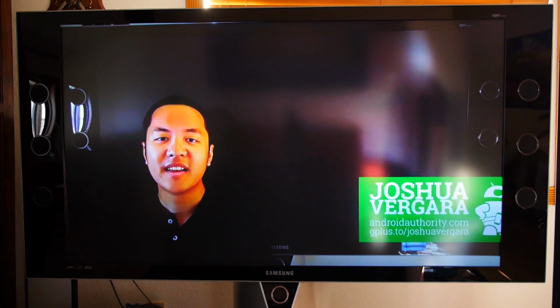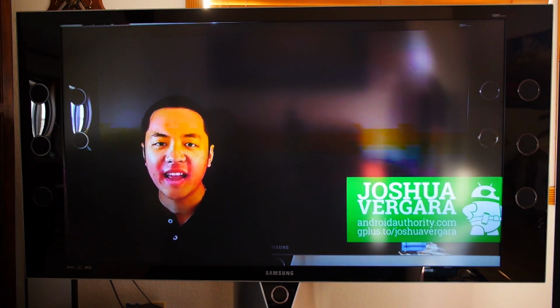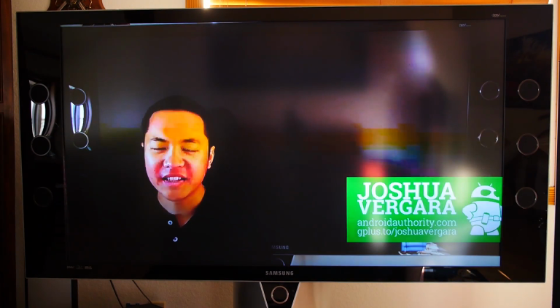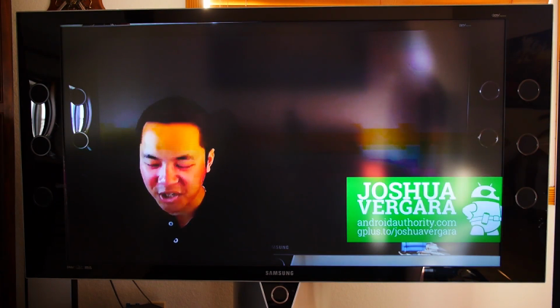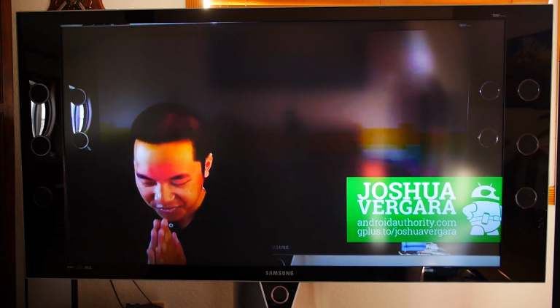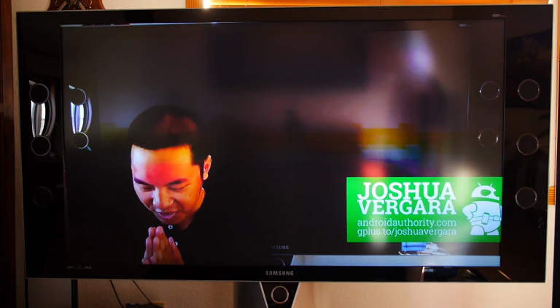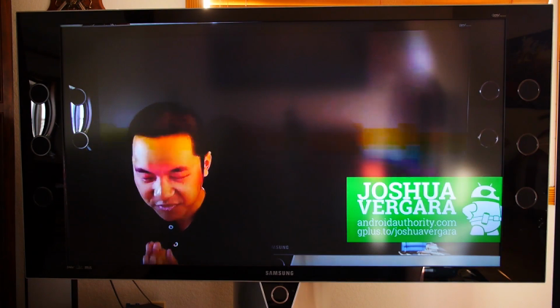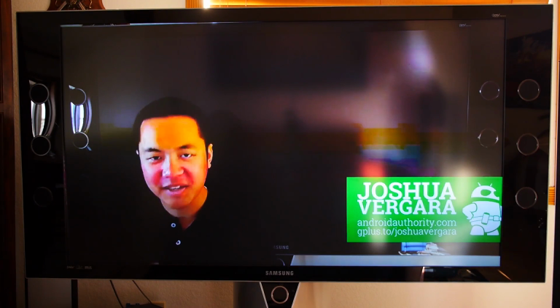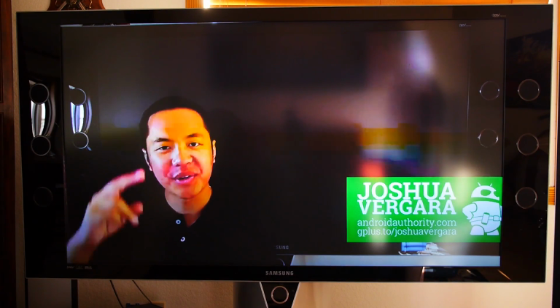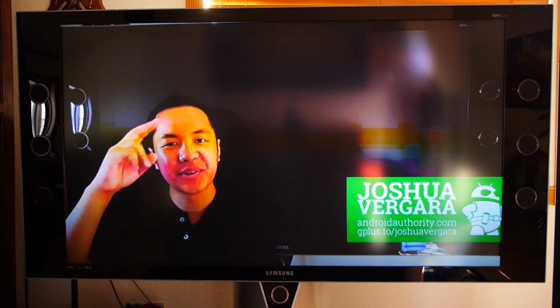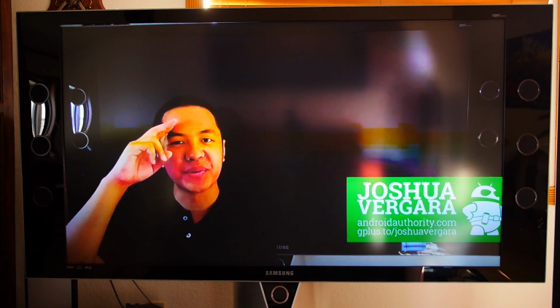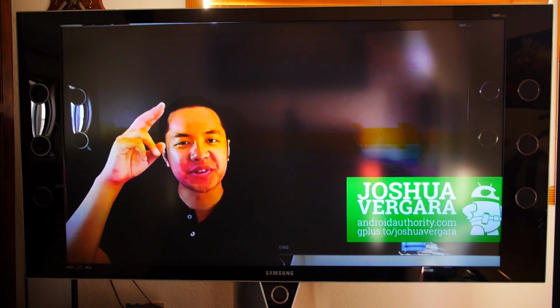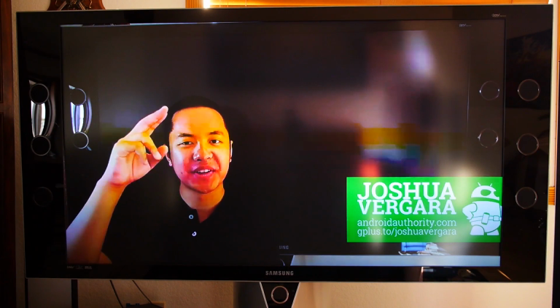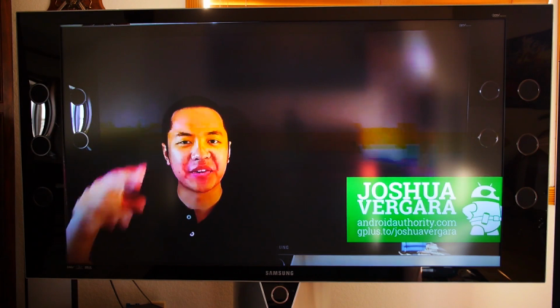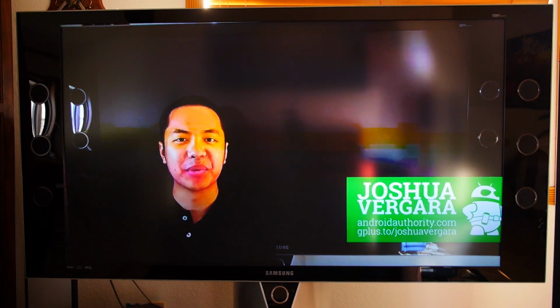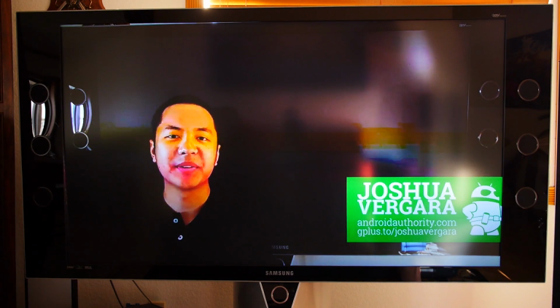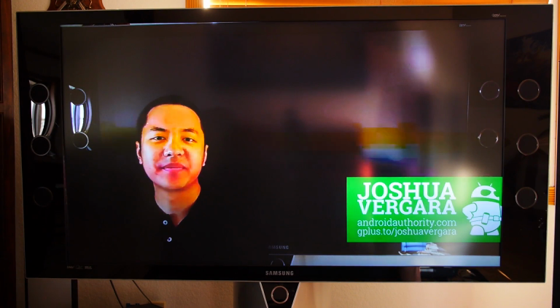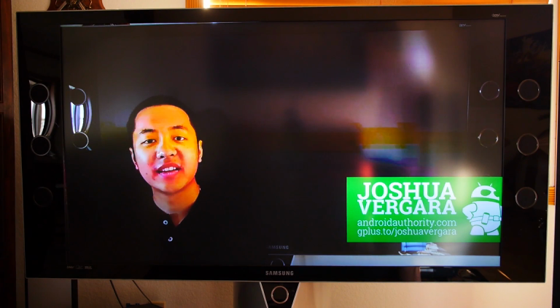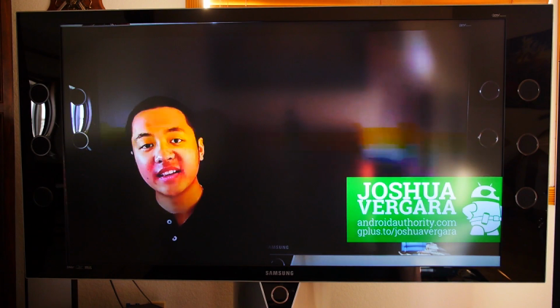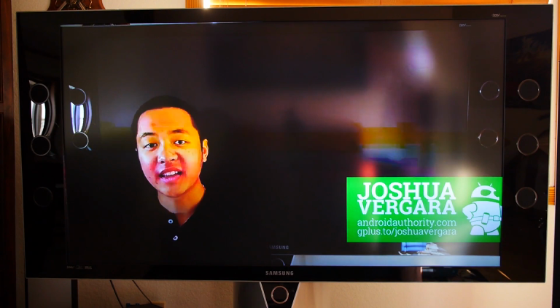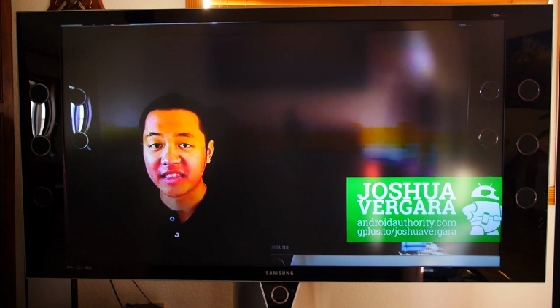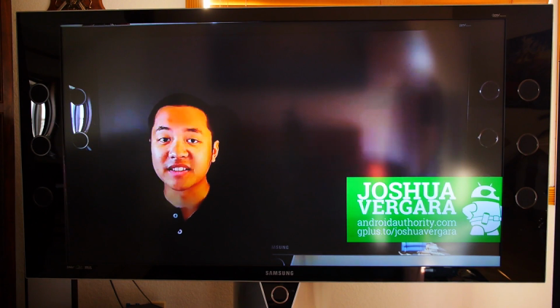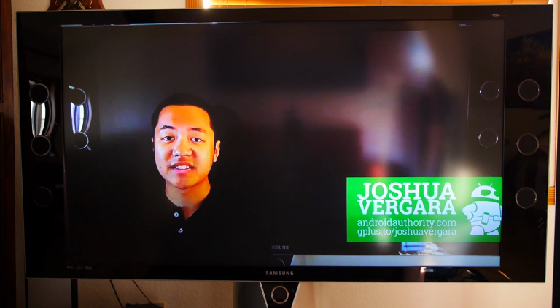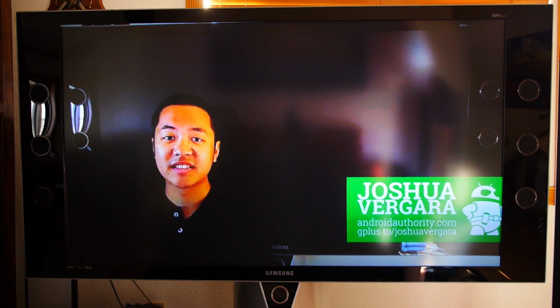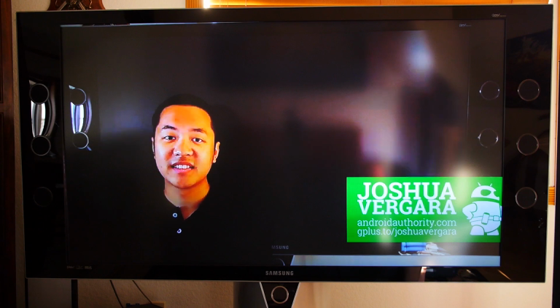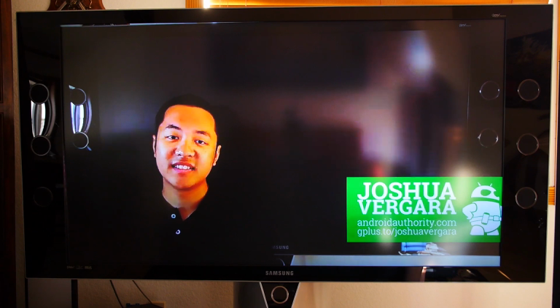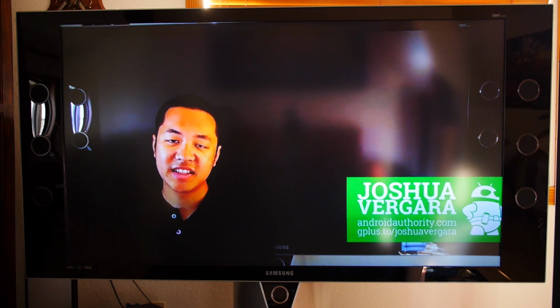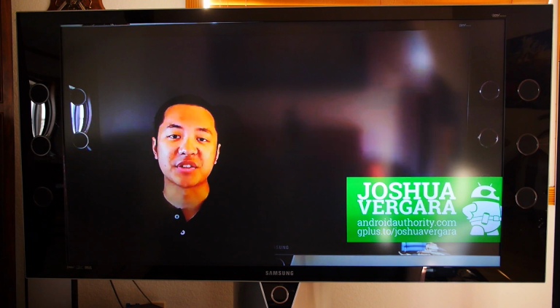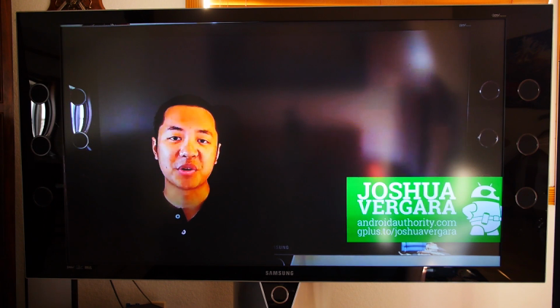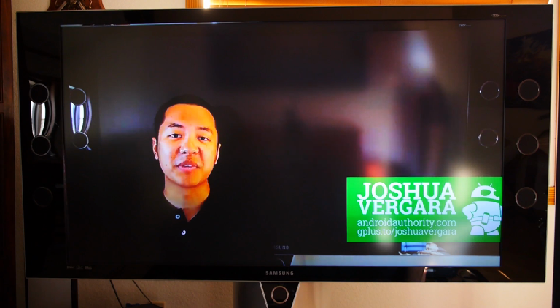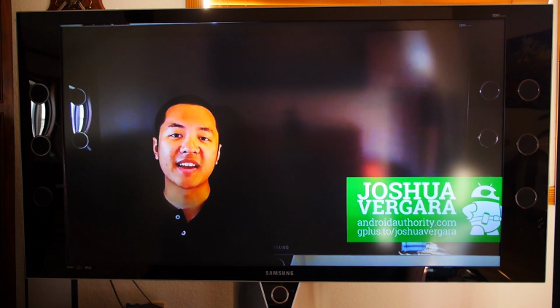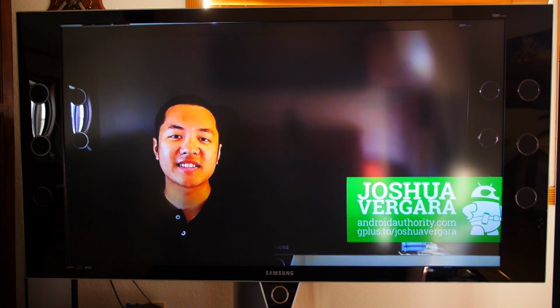Hey, it's Joshua Vergara from Android Authority, what's going on everybody? And this is the Chromecast.